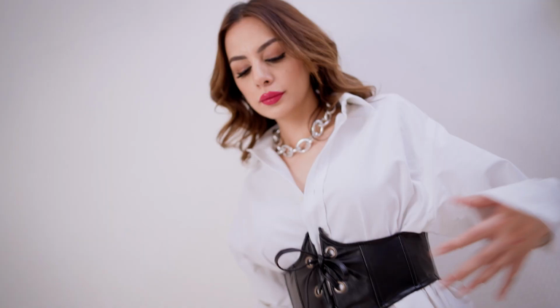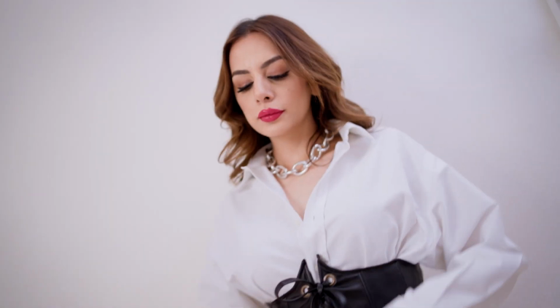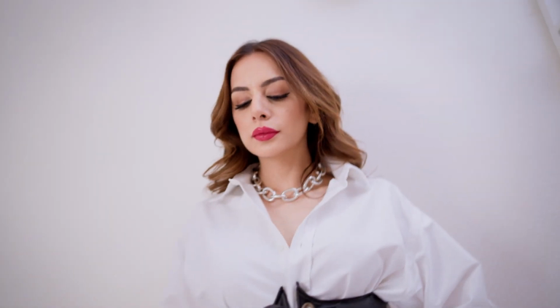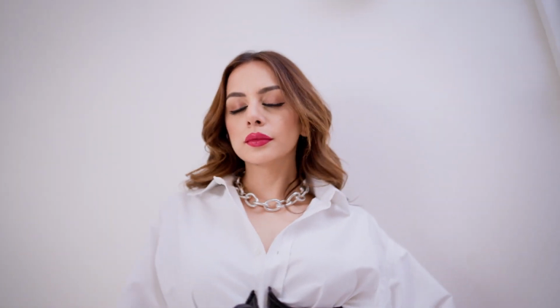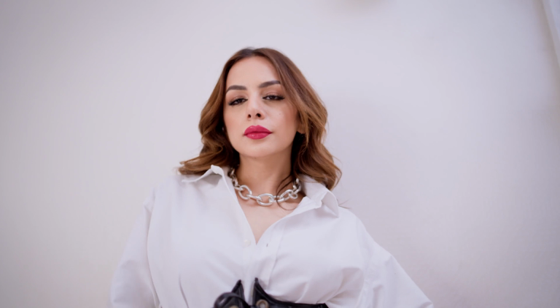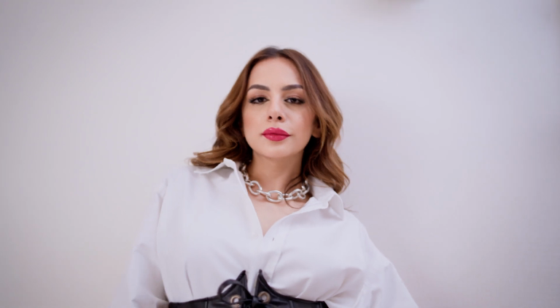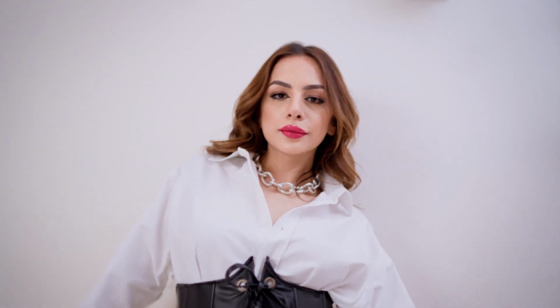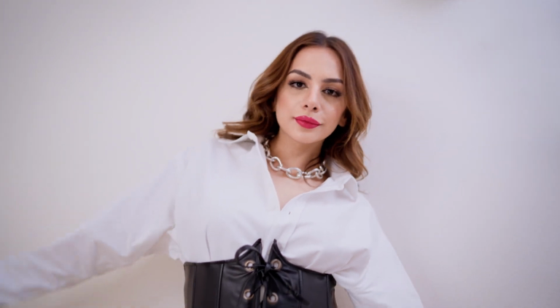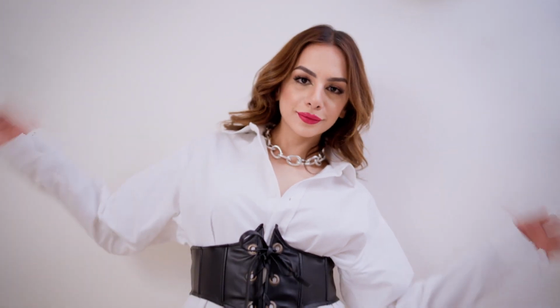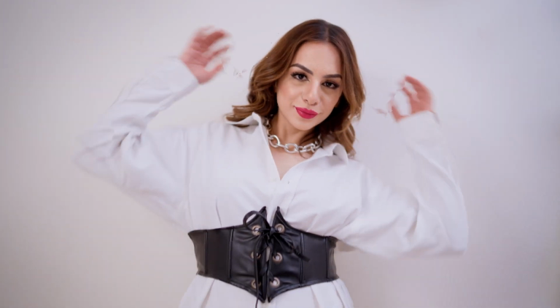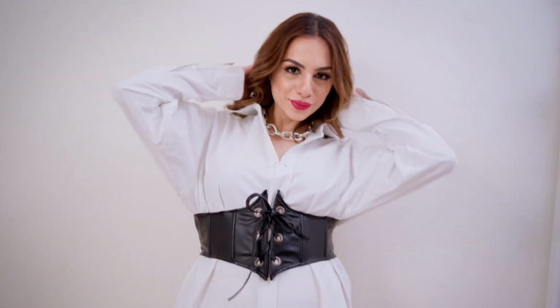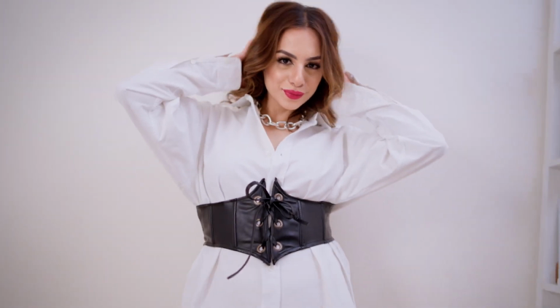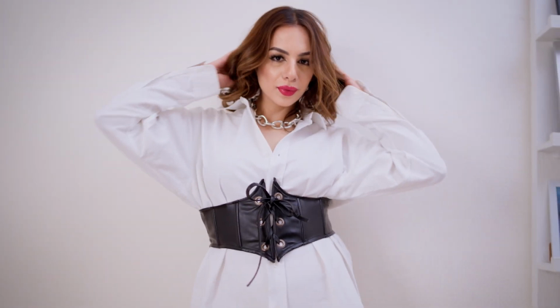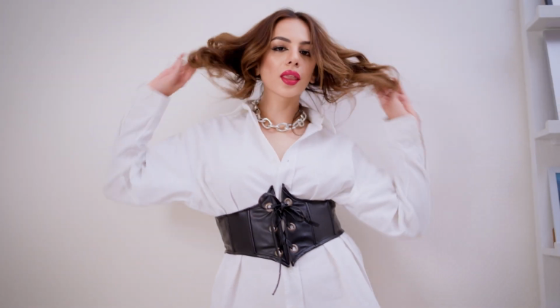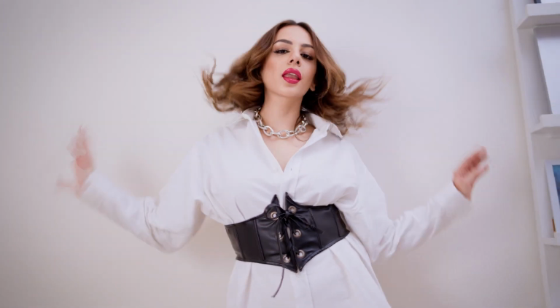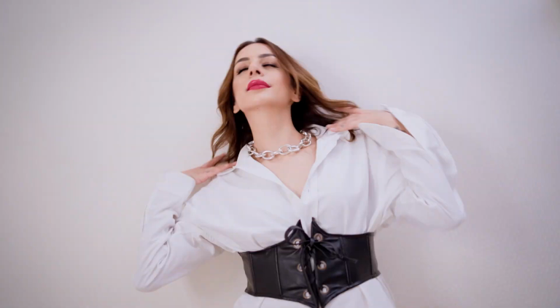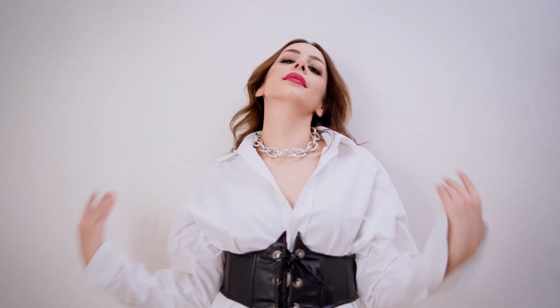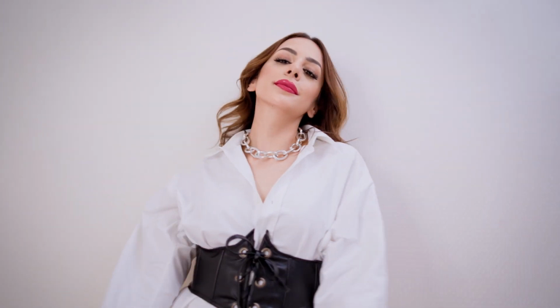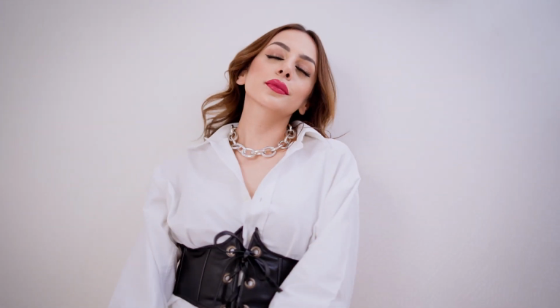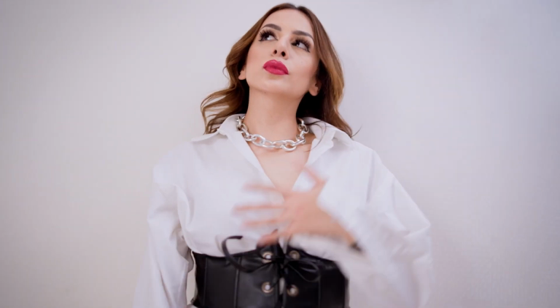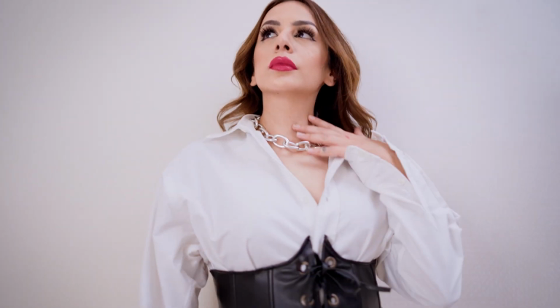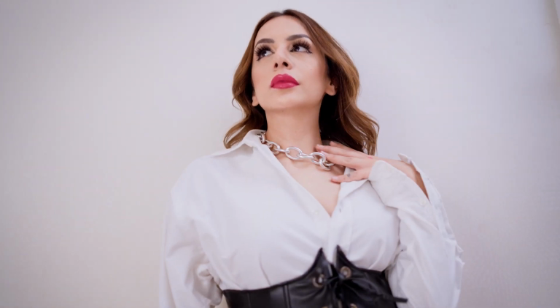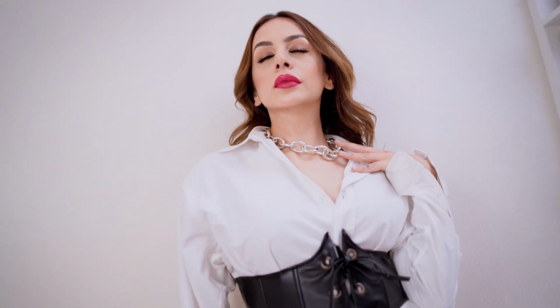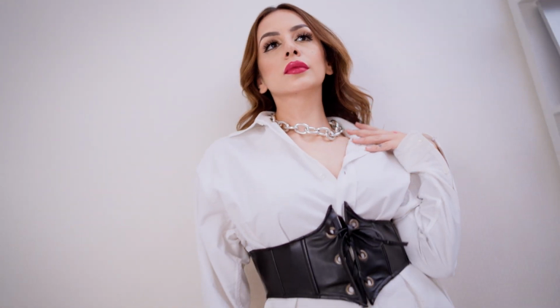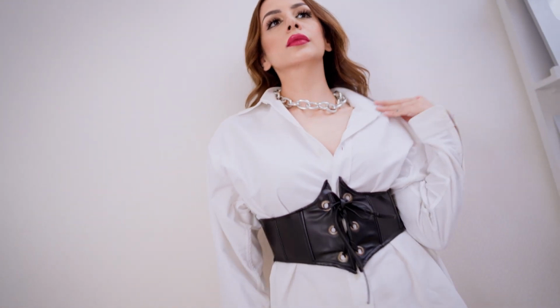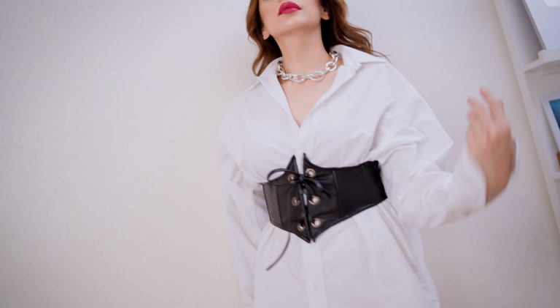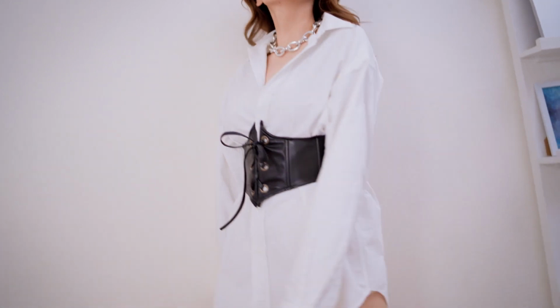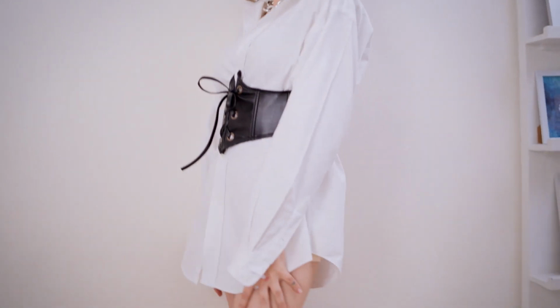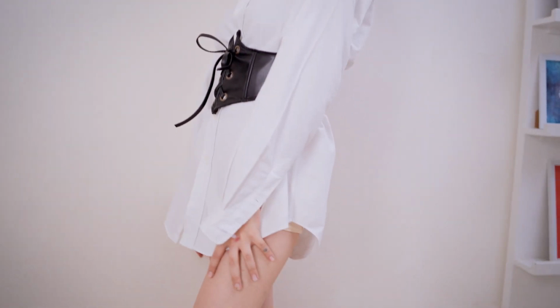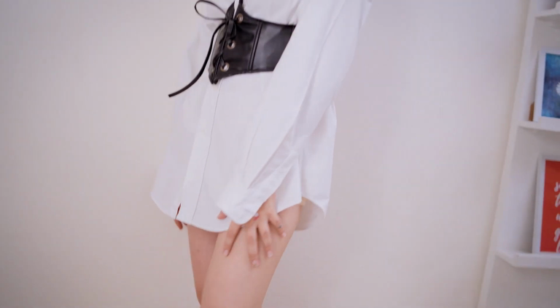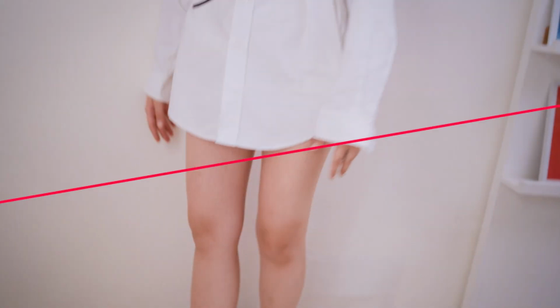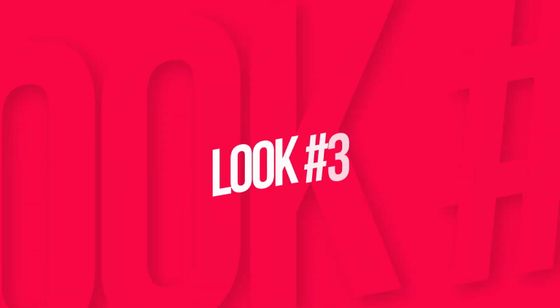The idea here is to get a wide belt that sort of cinches your waist and gives some shape to the white shirt and makes it look like a dress.